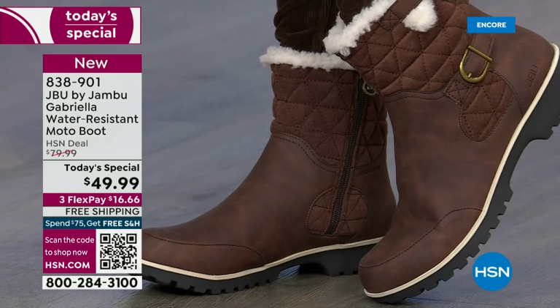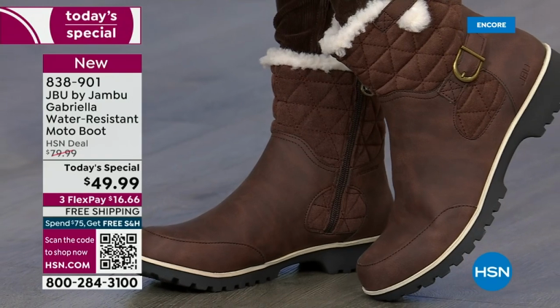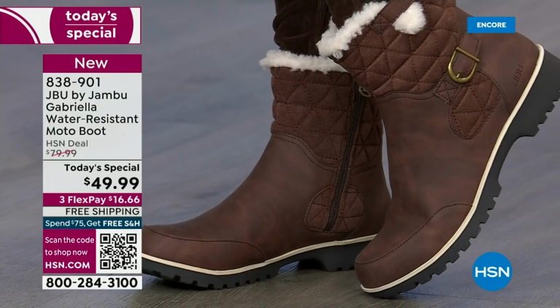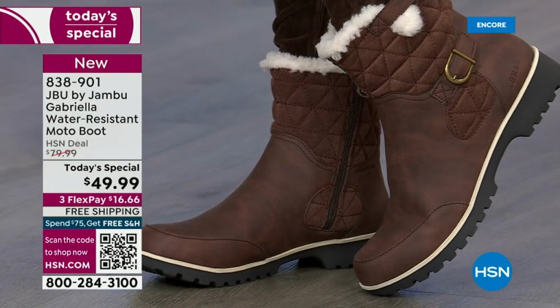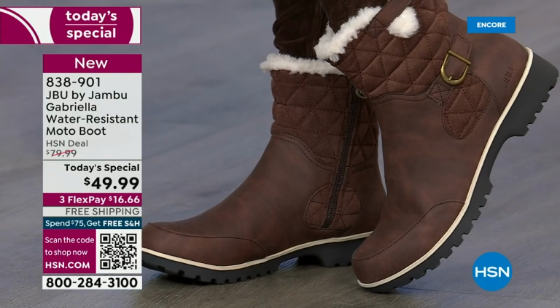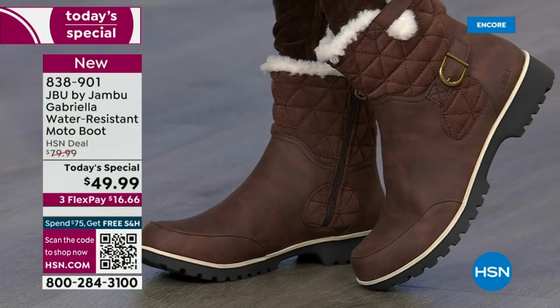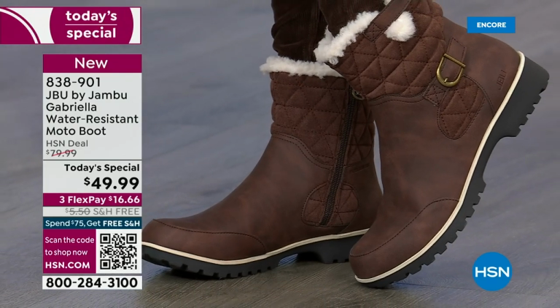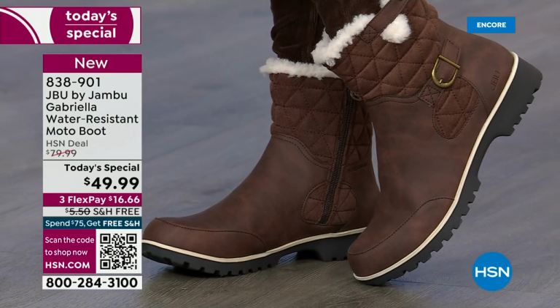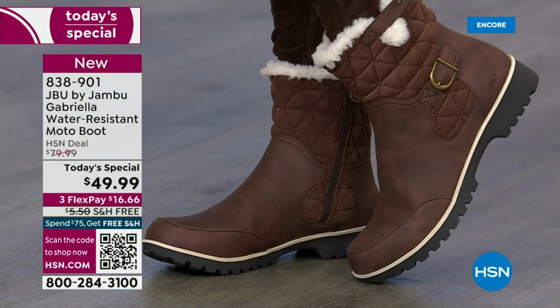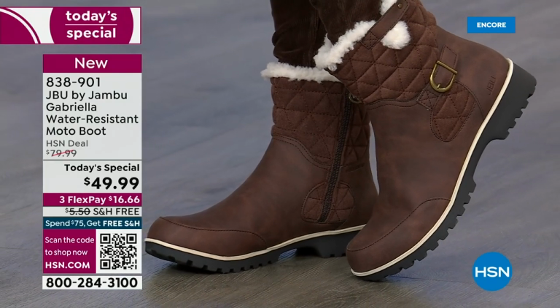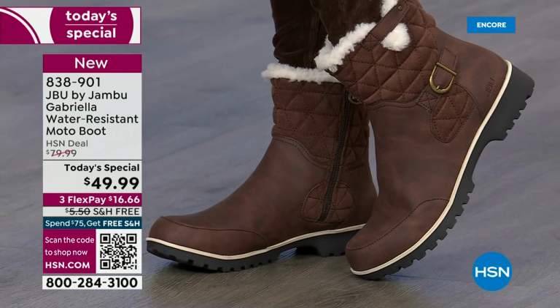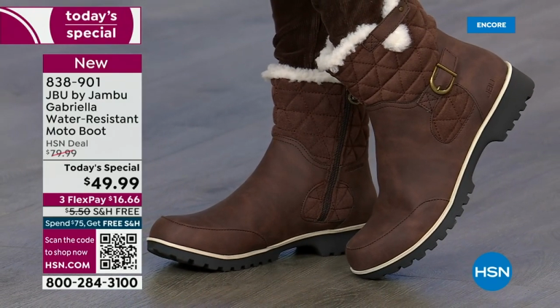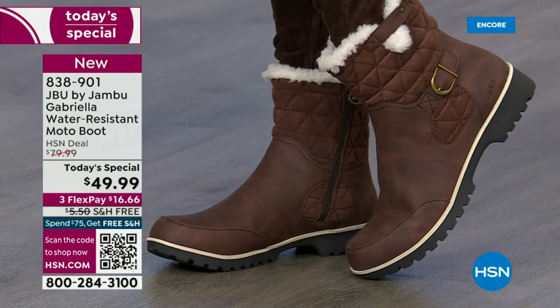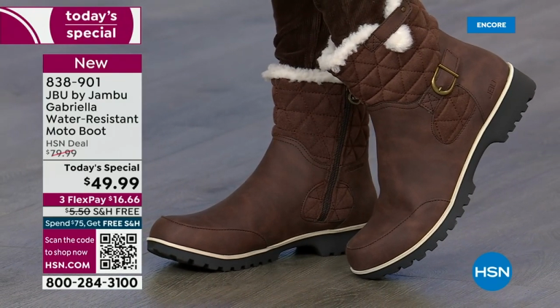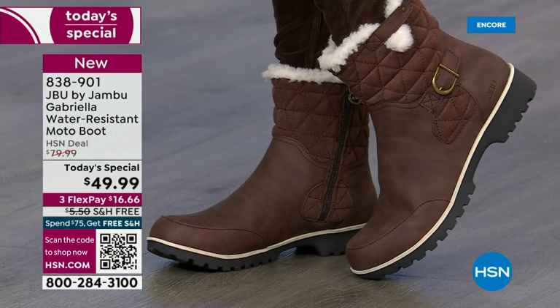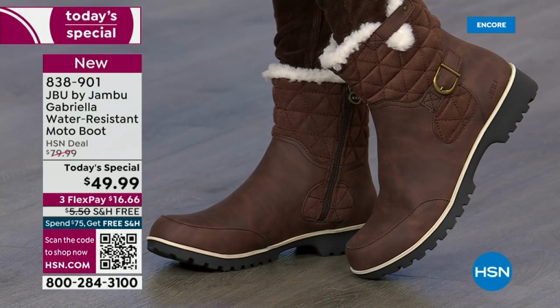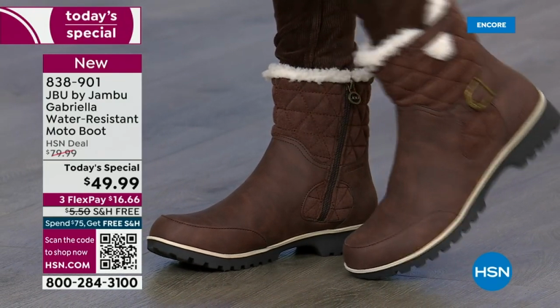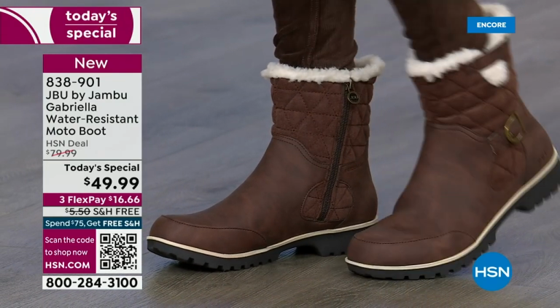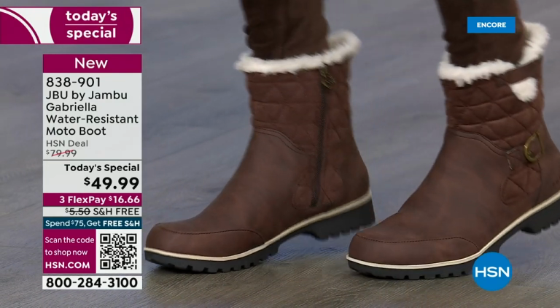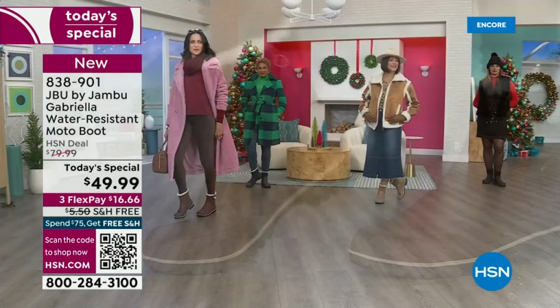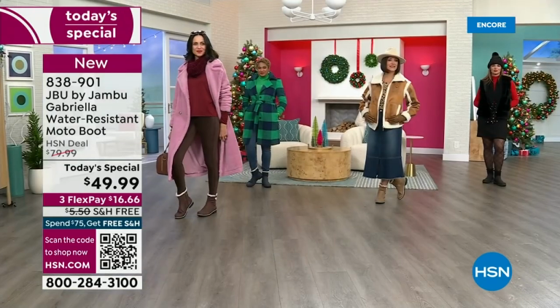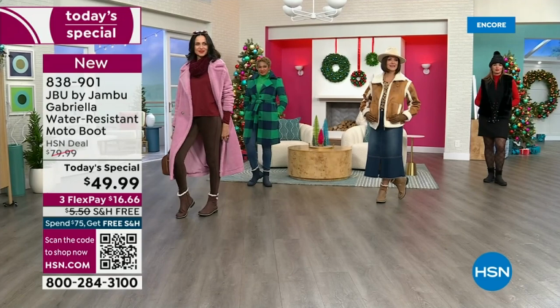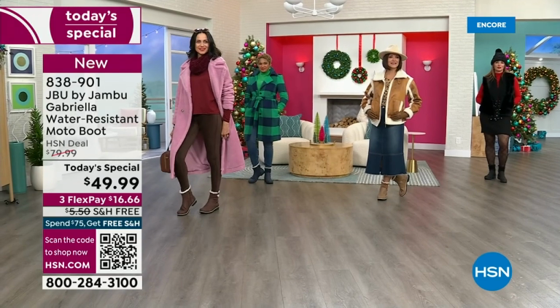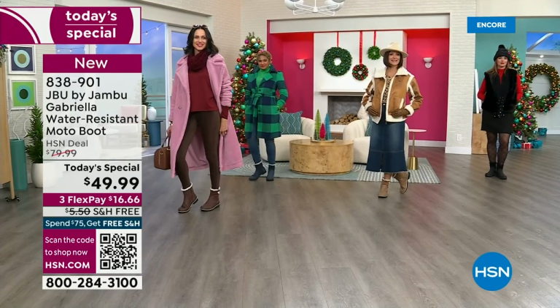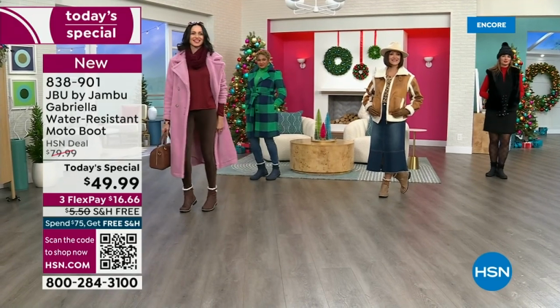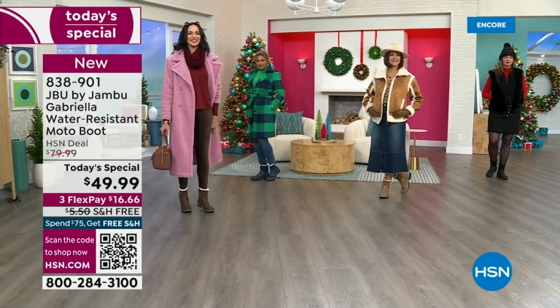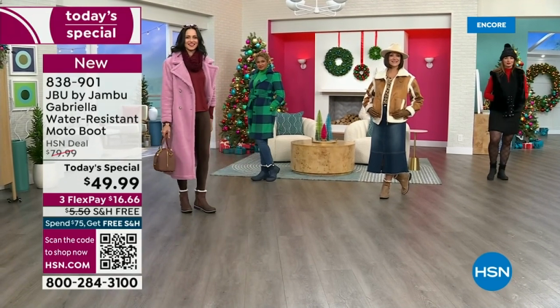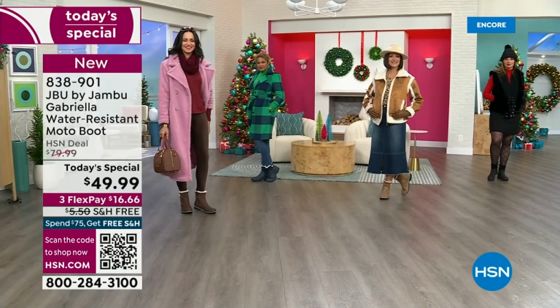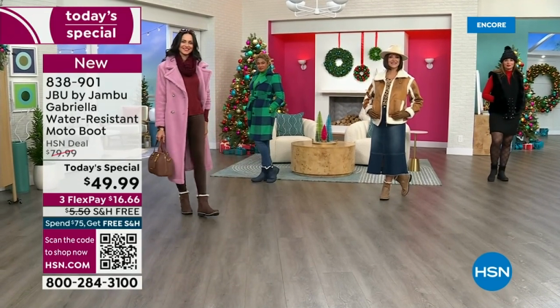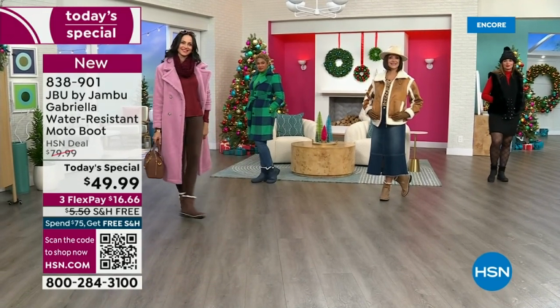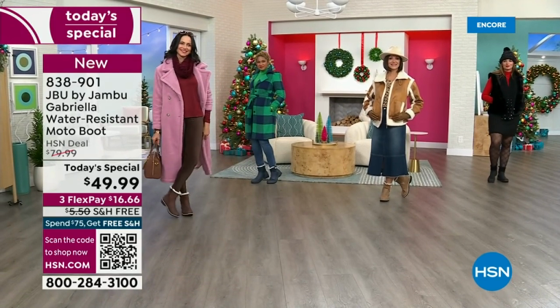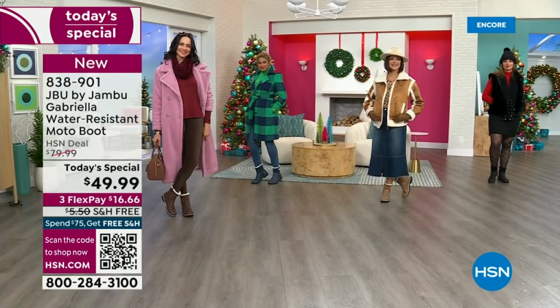Let's show the water resistance because this is important — let's talk about how this is different from other boots. A lot of boots you wouldn't dare wear out in the rain or the snow.